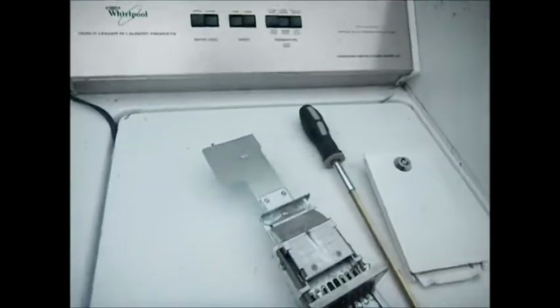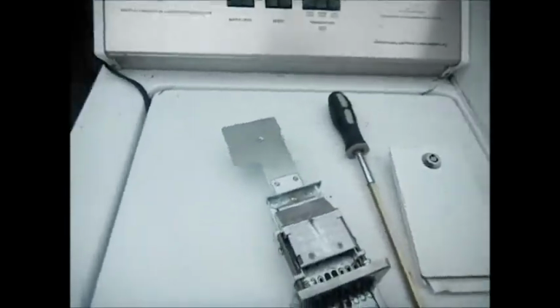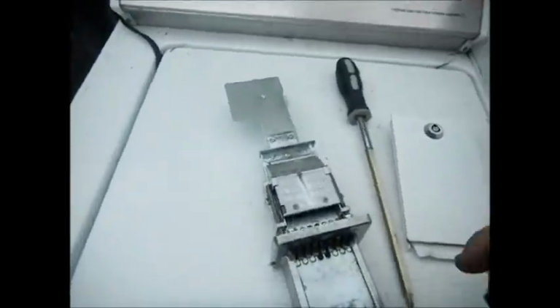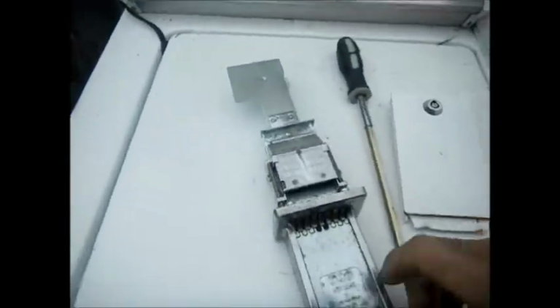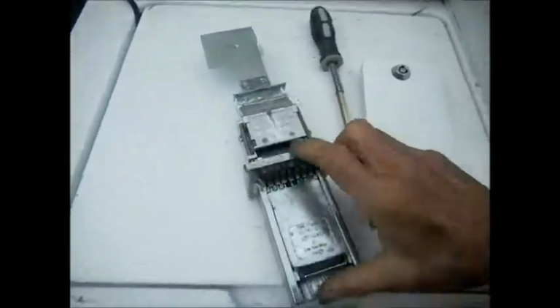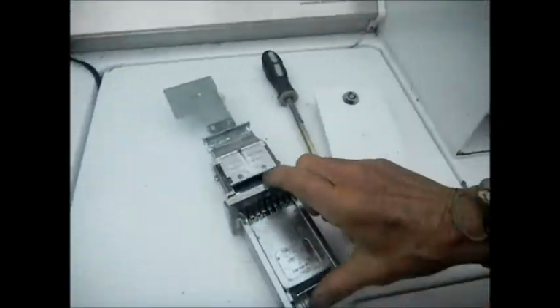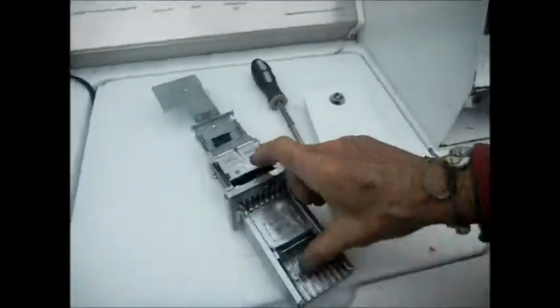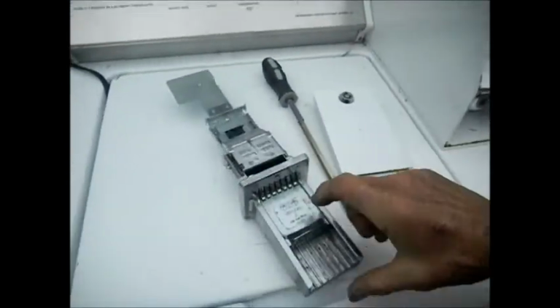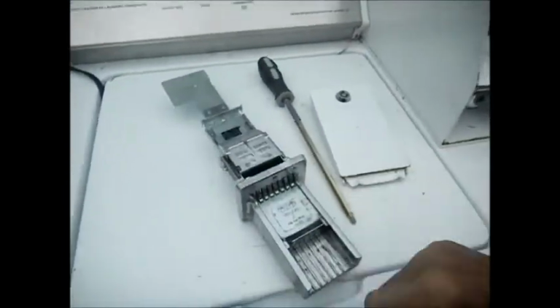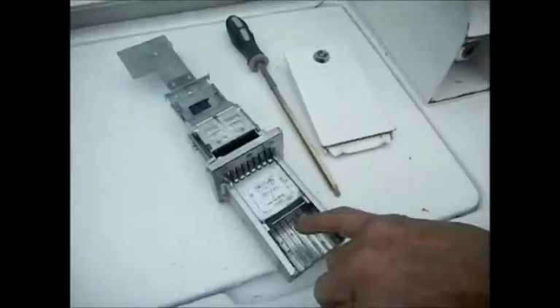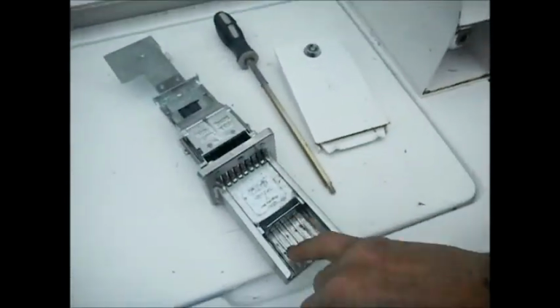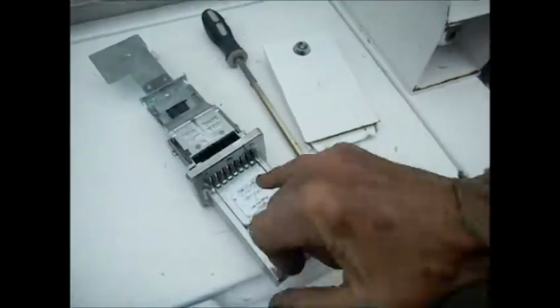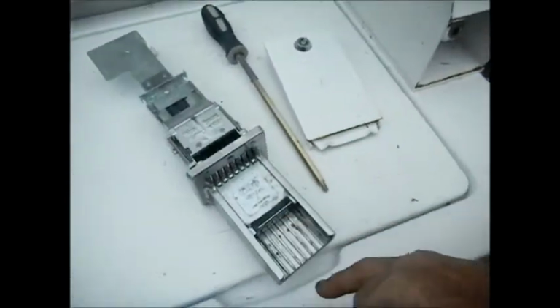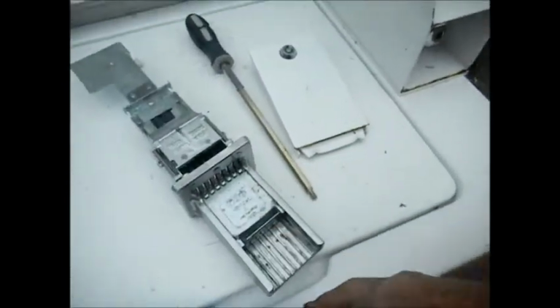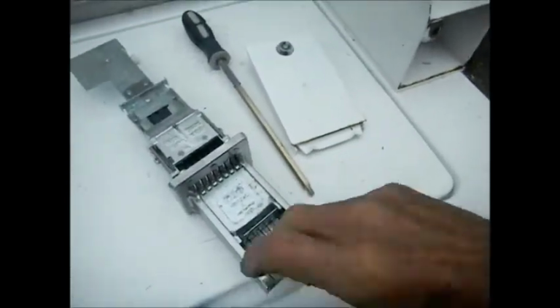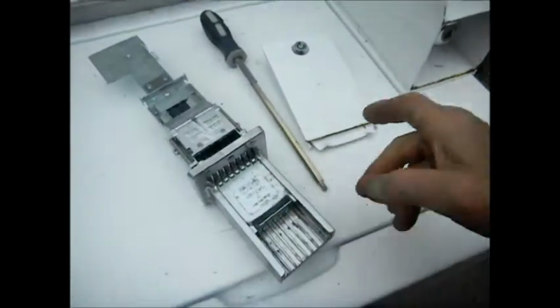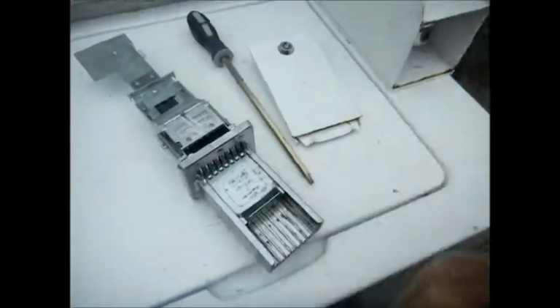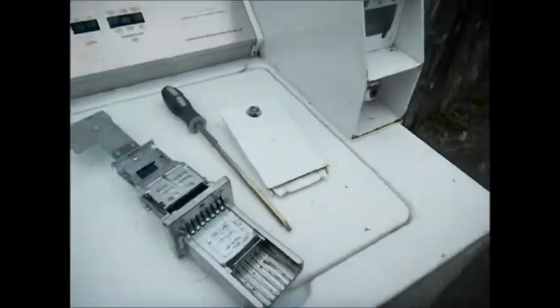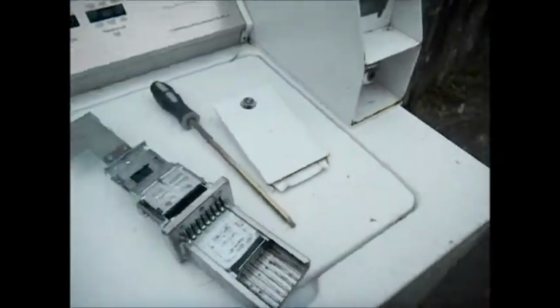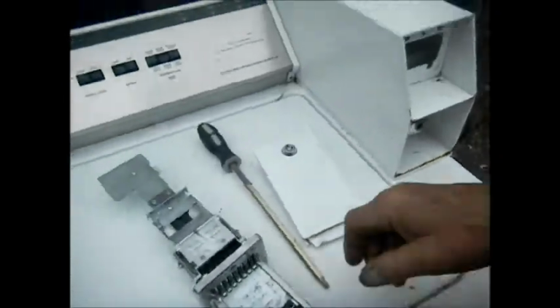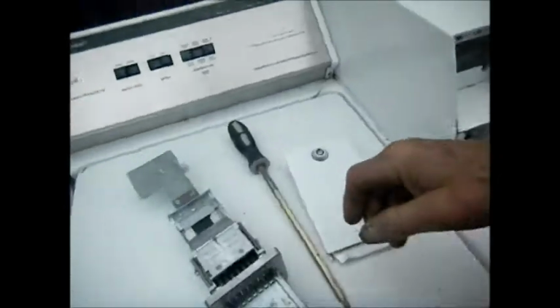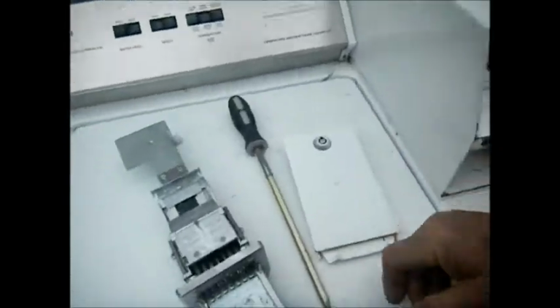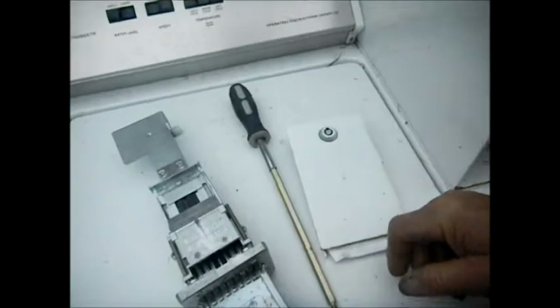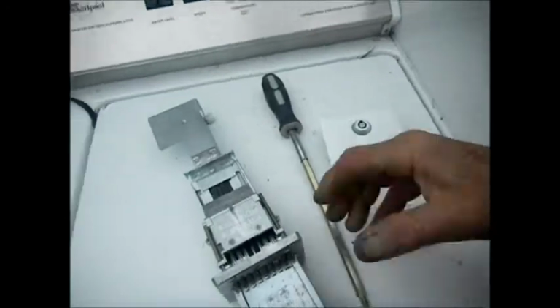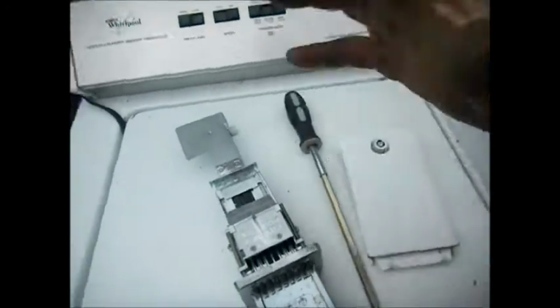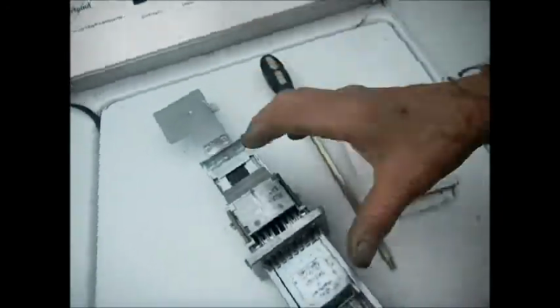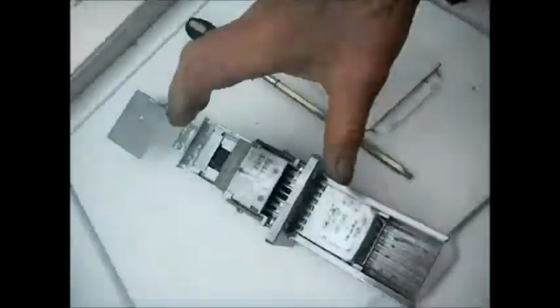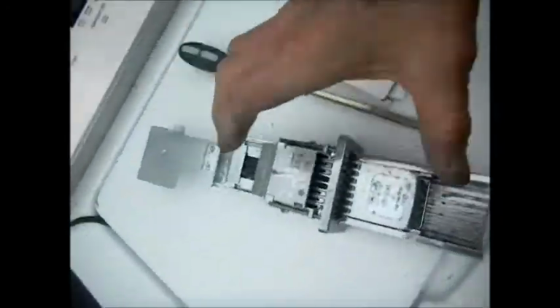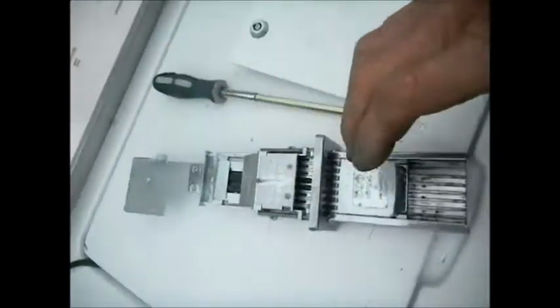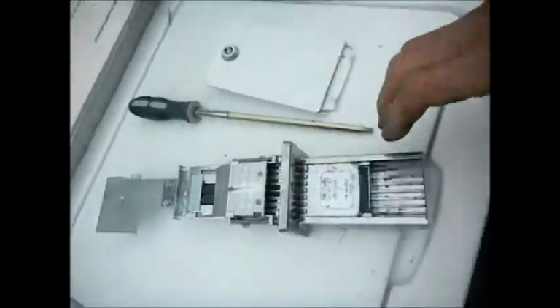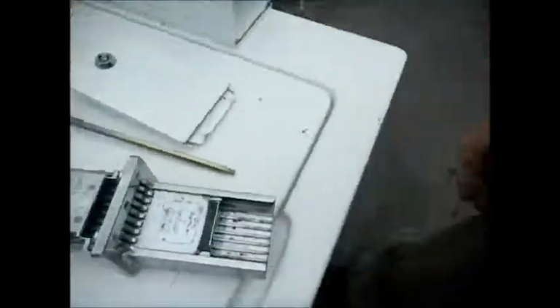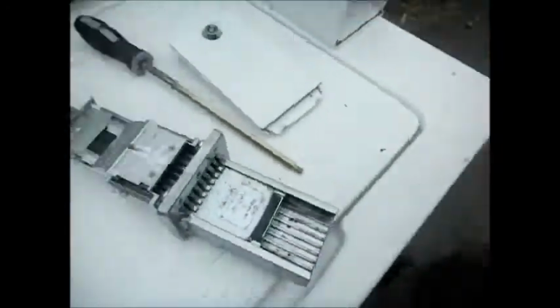This one here, basically the coin slider would not spring back. So in order to take this mechanism out,